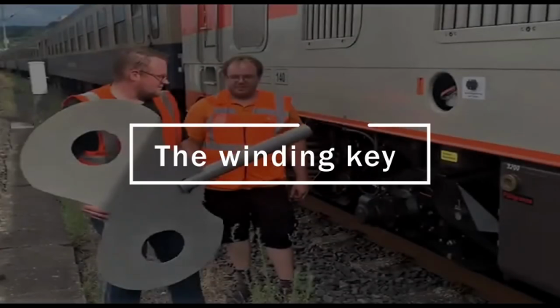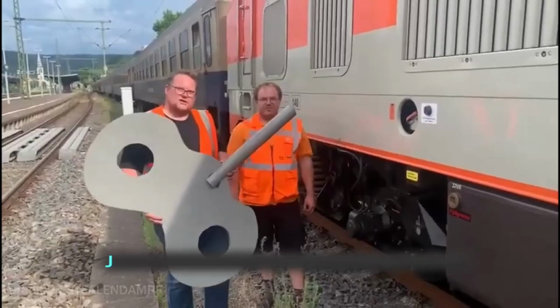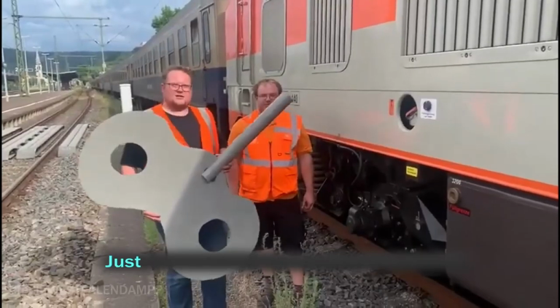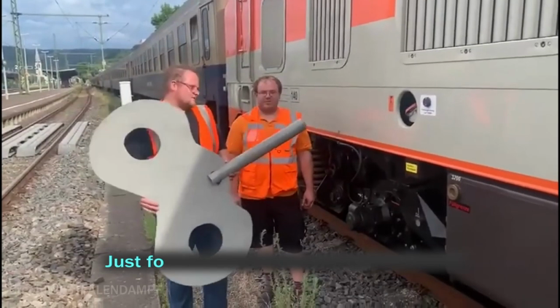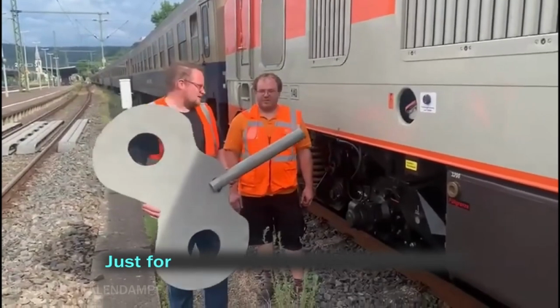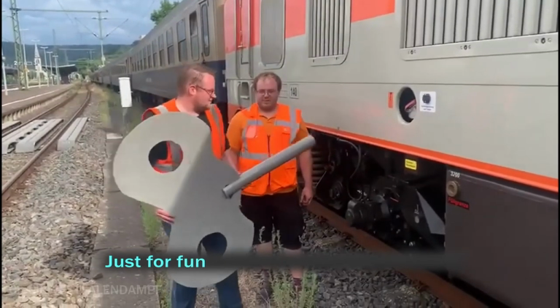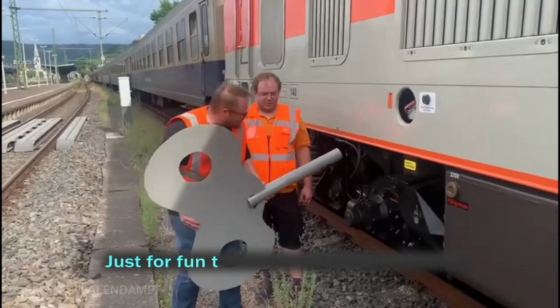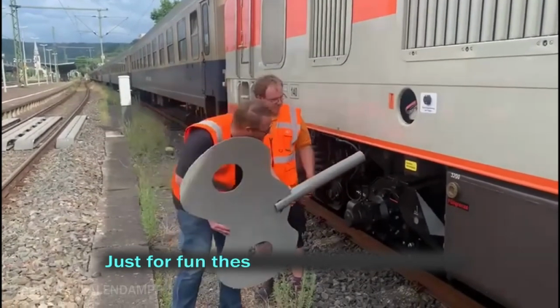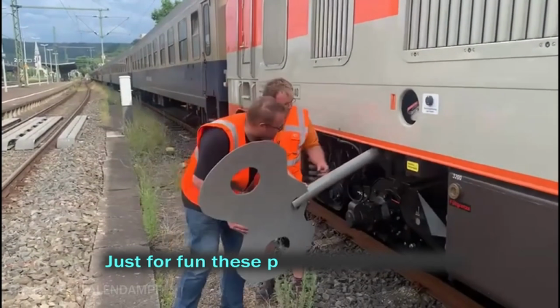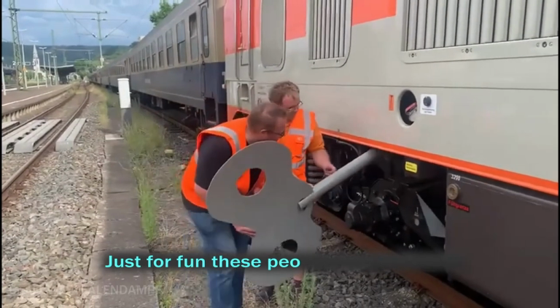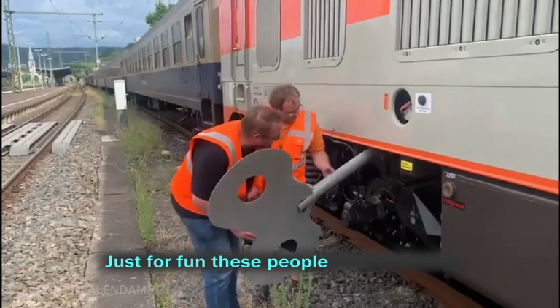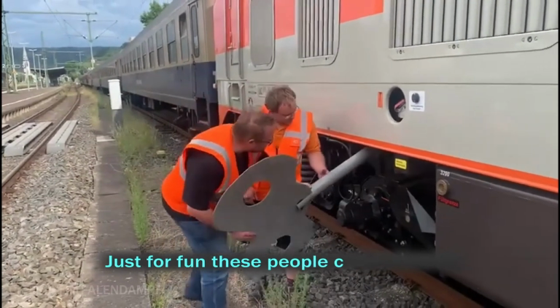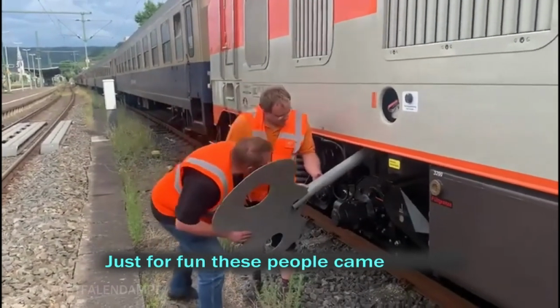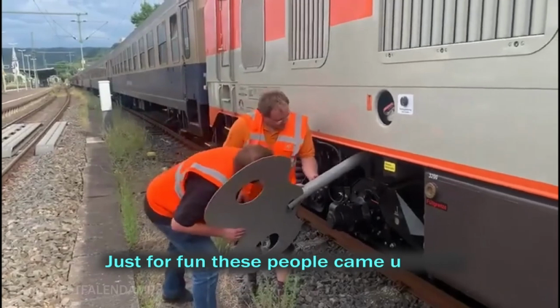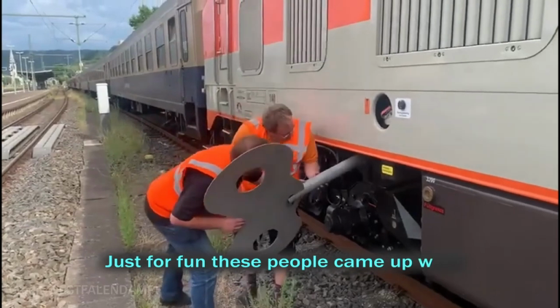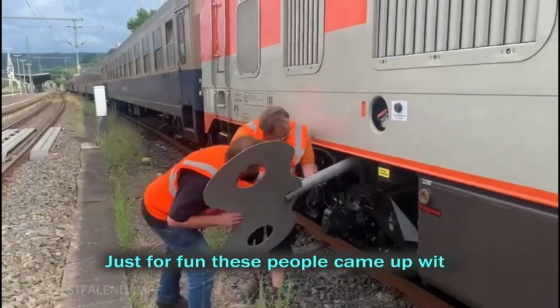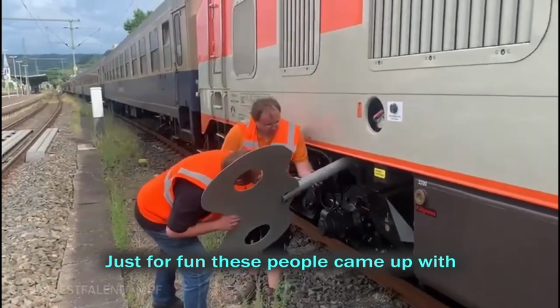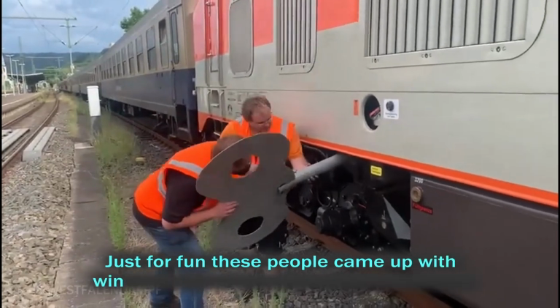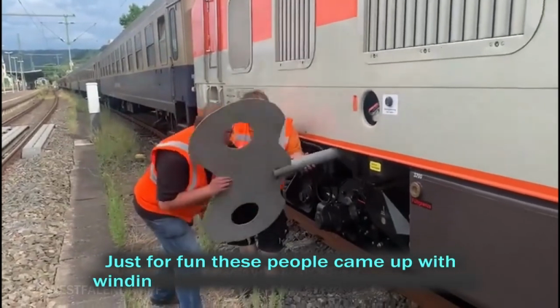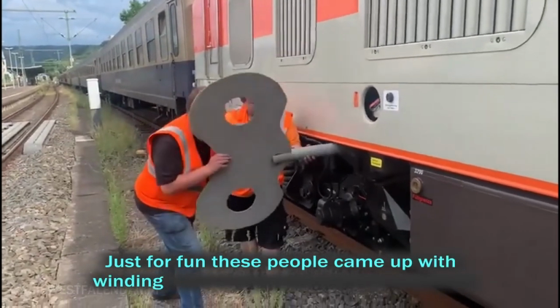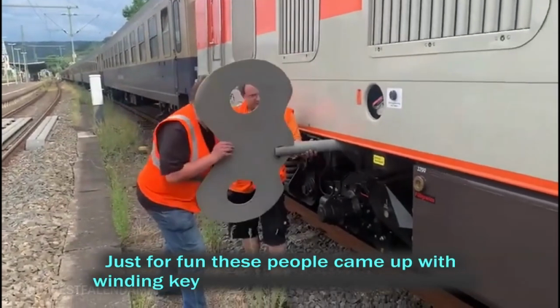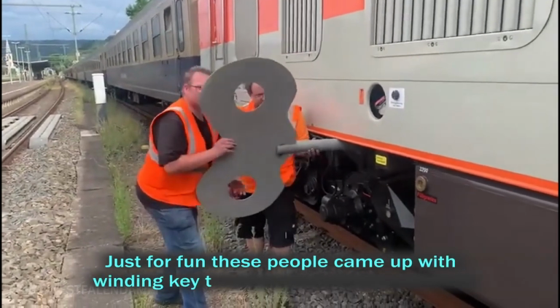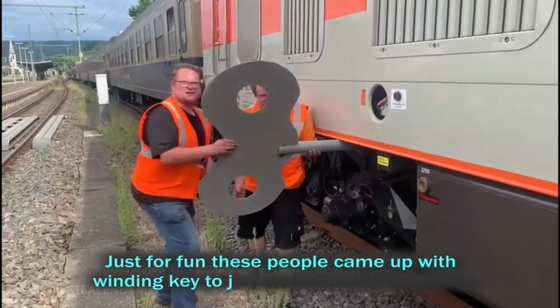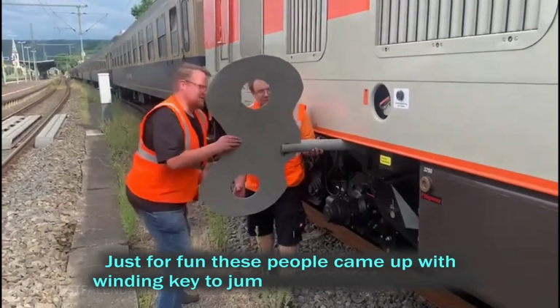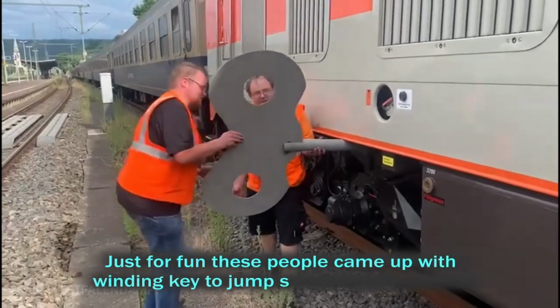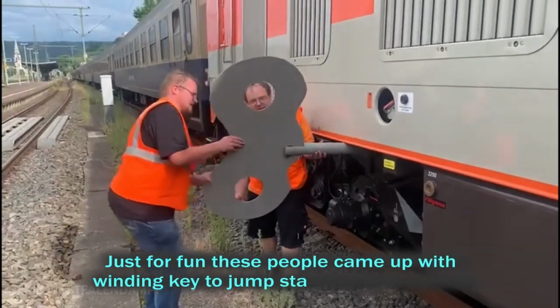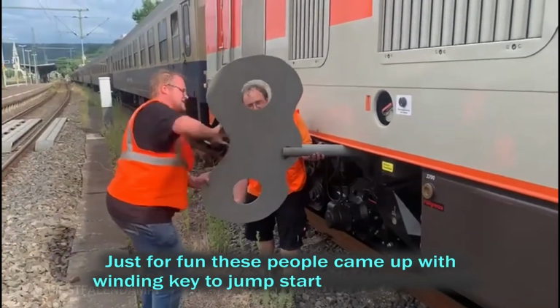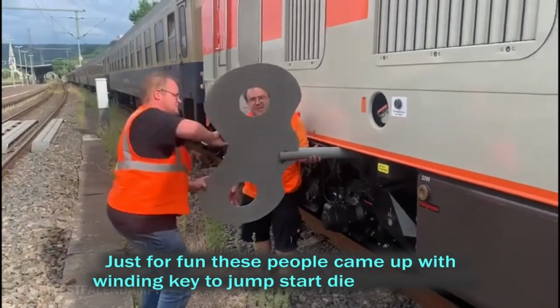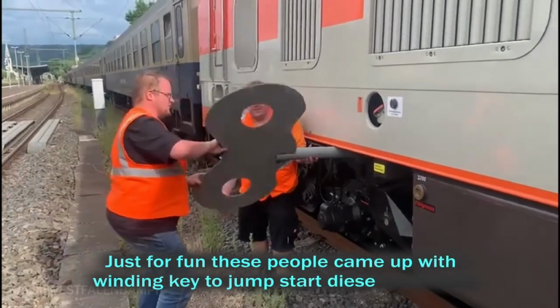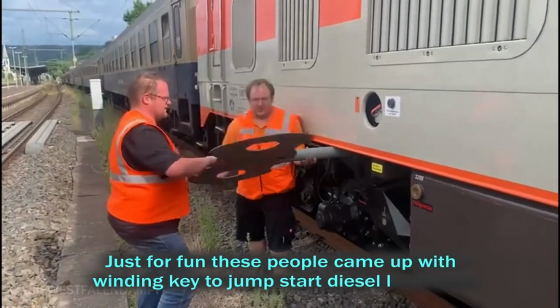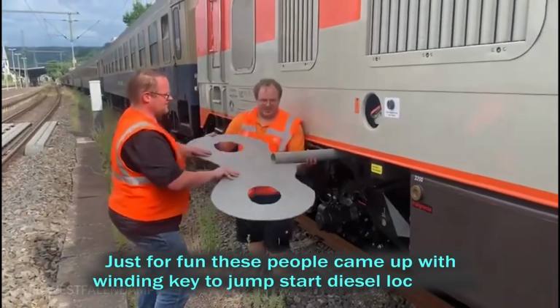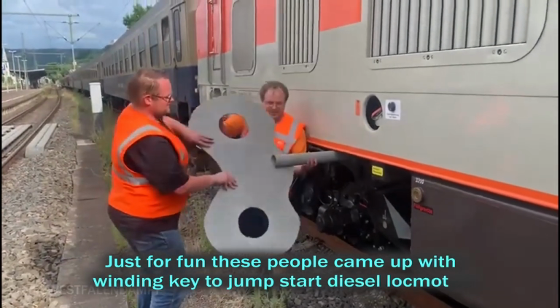Just for fun, these people came up with the winding key to jump start a diesel locomotive.